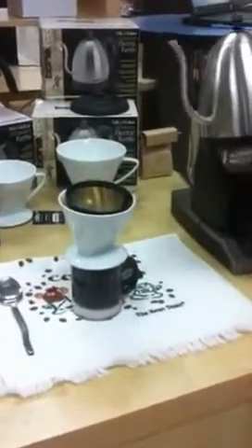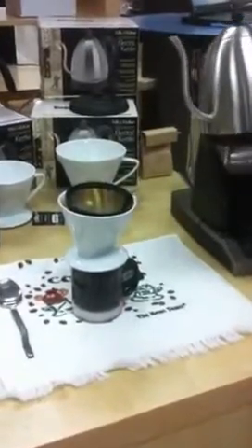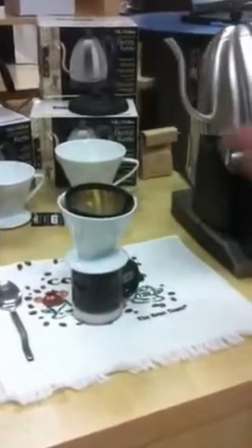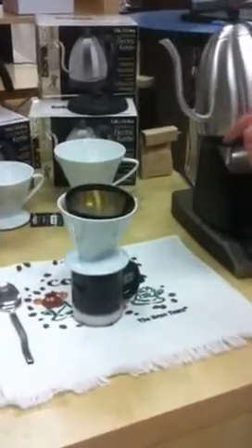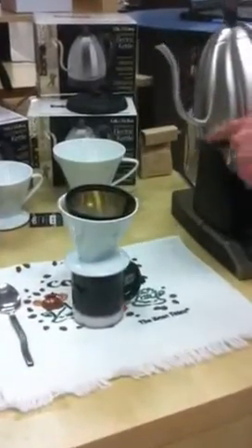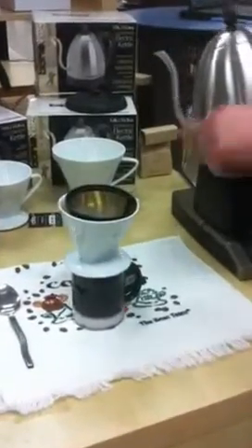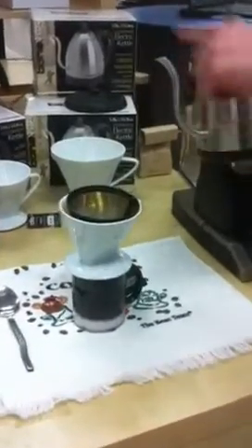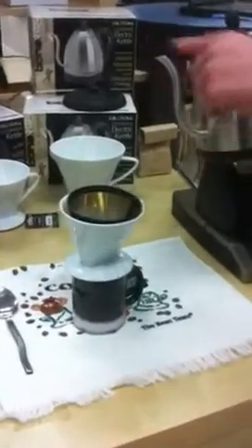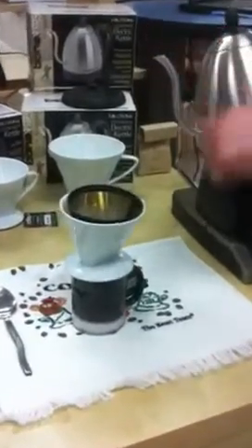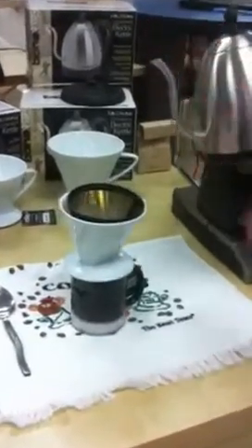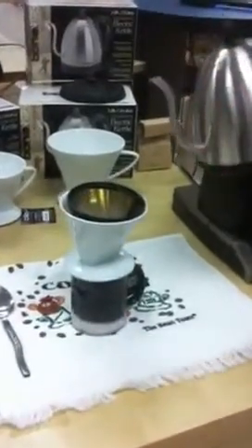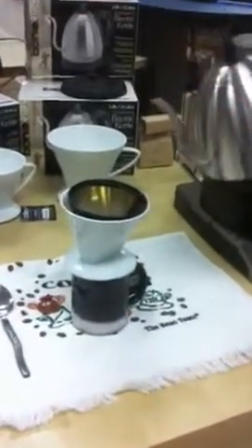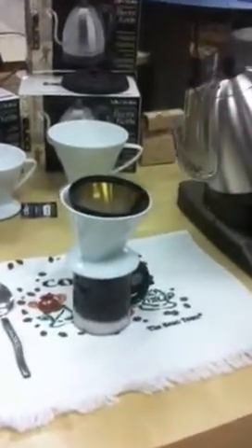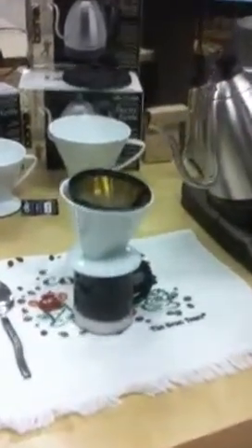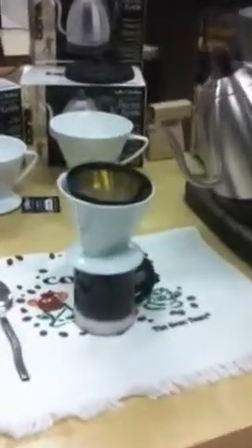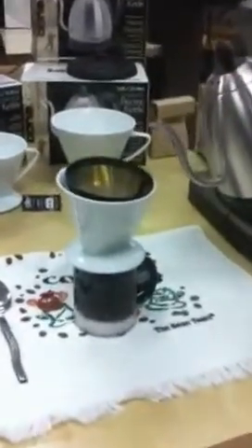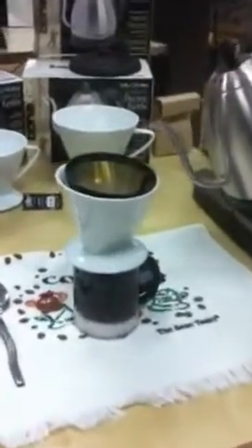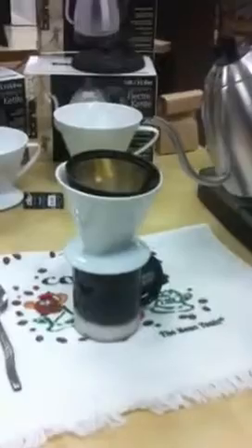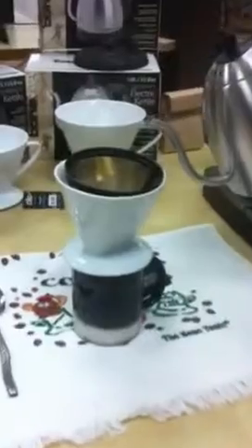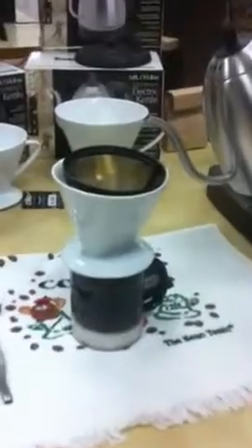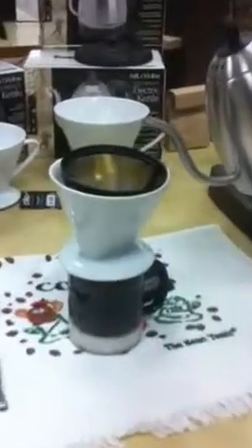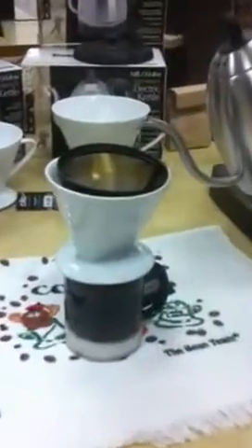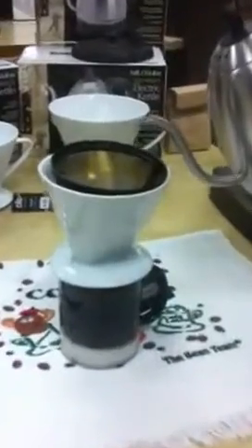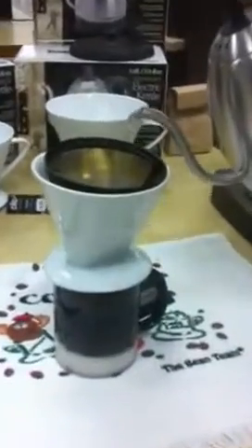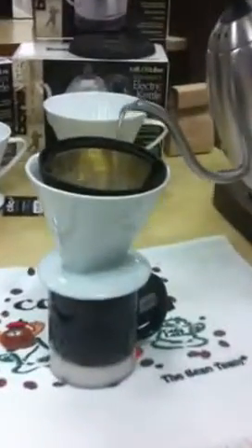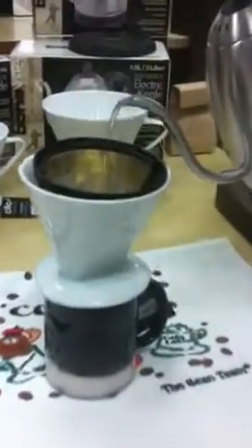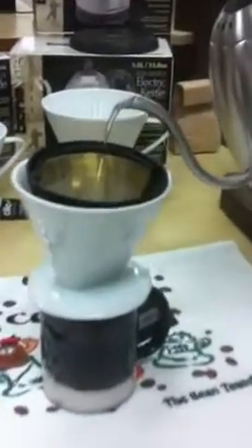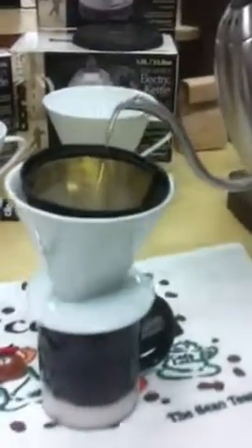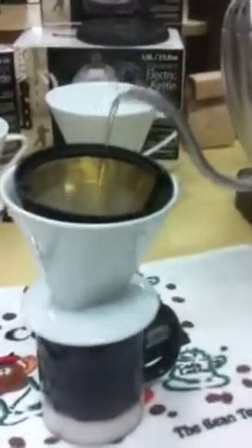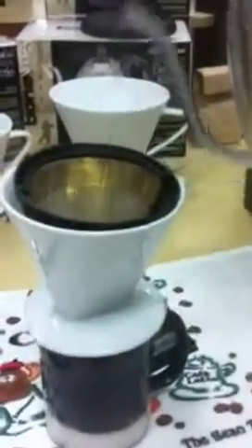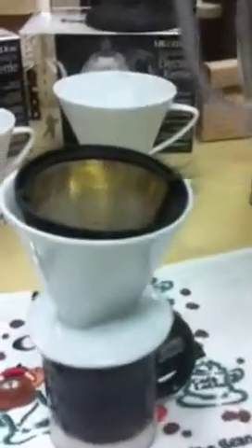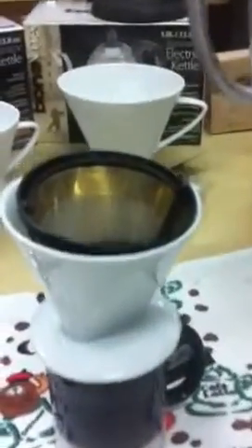The good thing about the Gooseneck is that it gives you a lot of control, so you can pour directly where you want to pour.